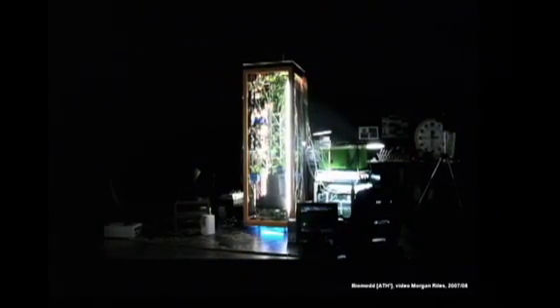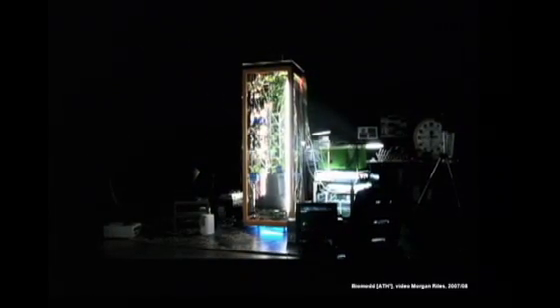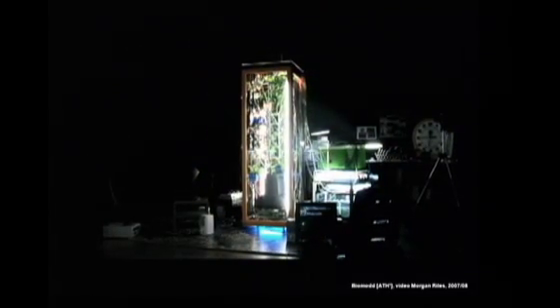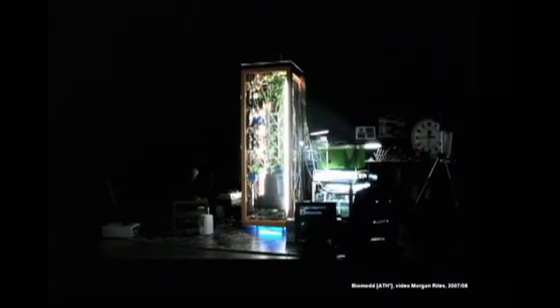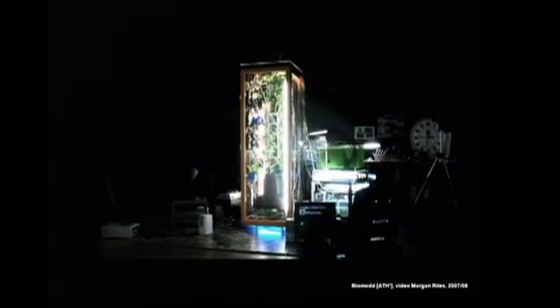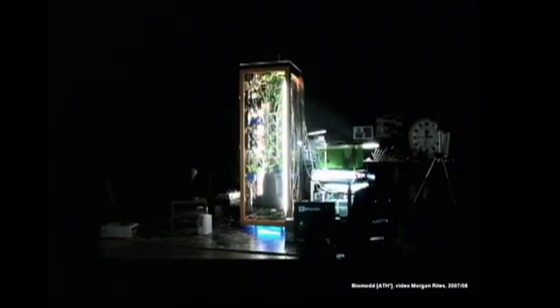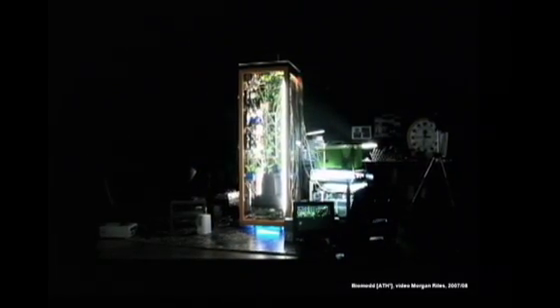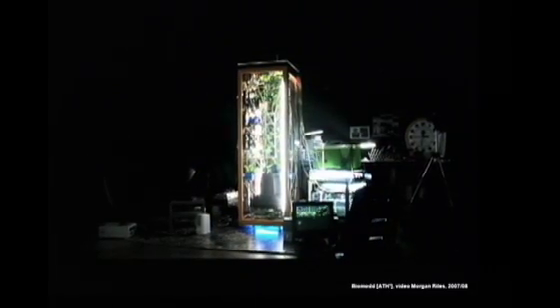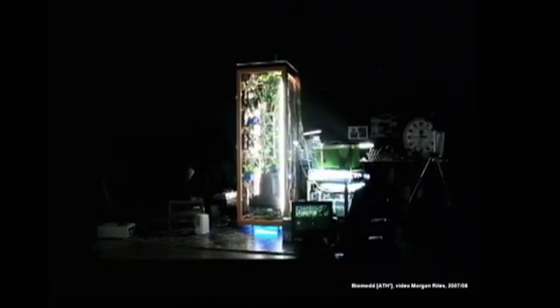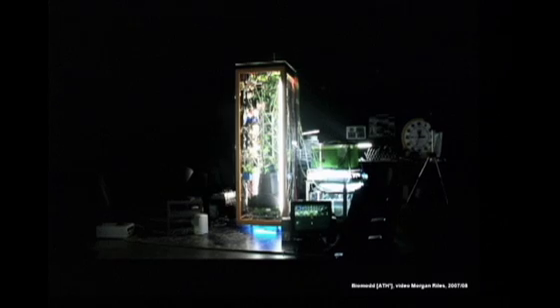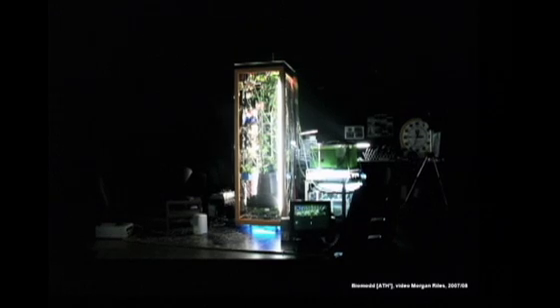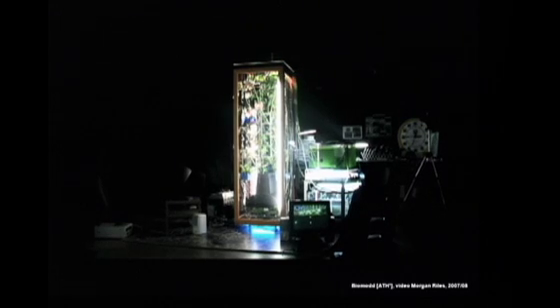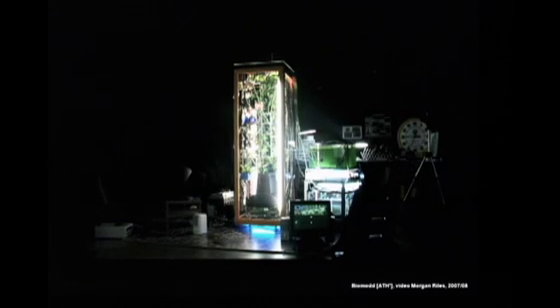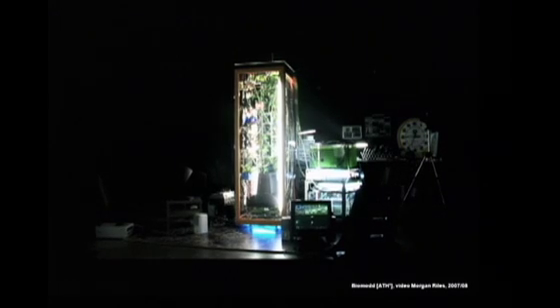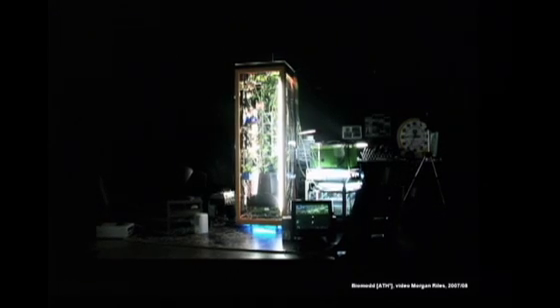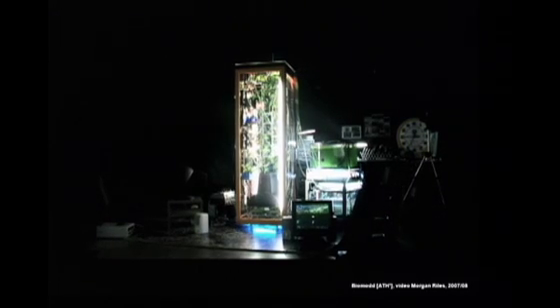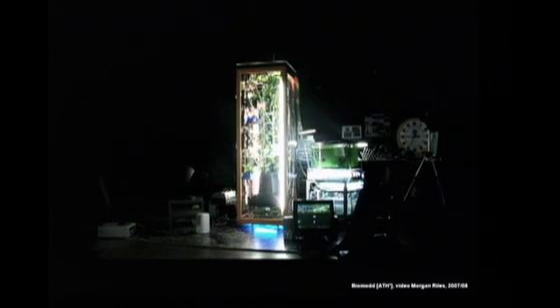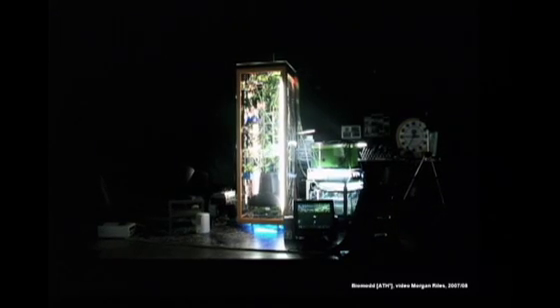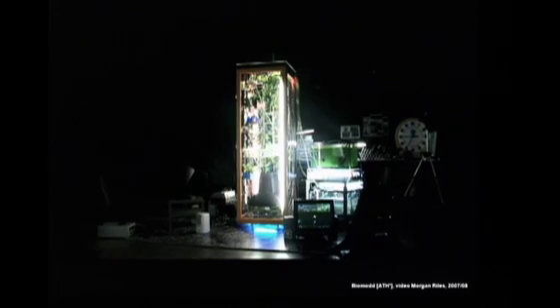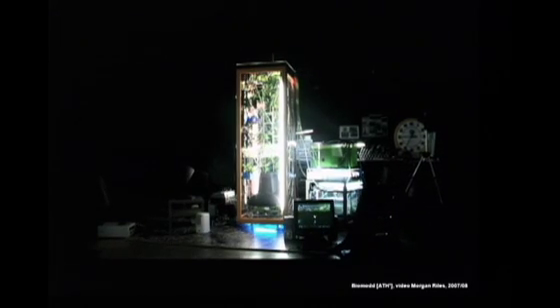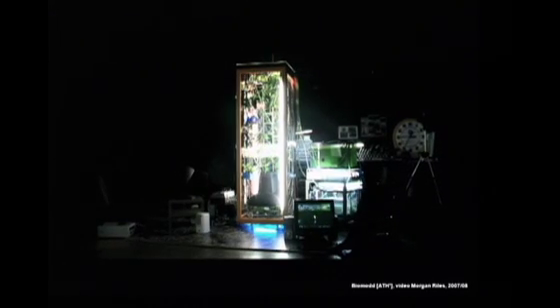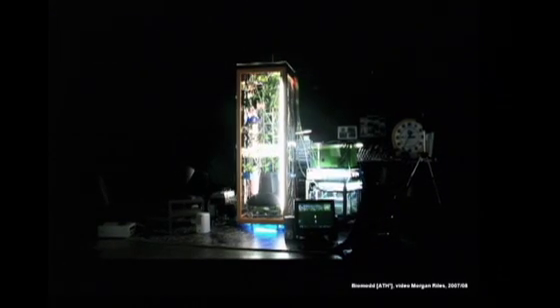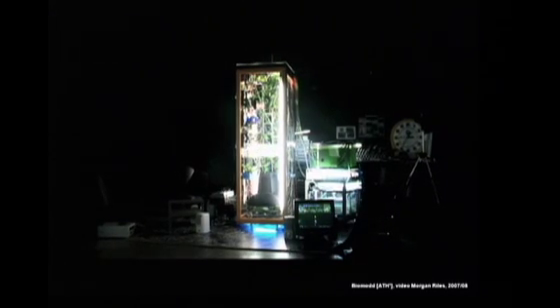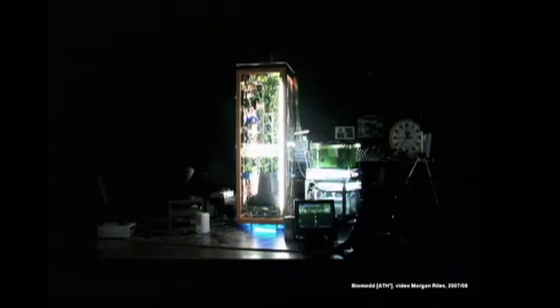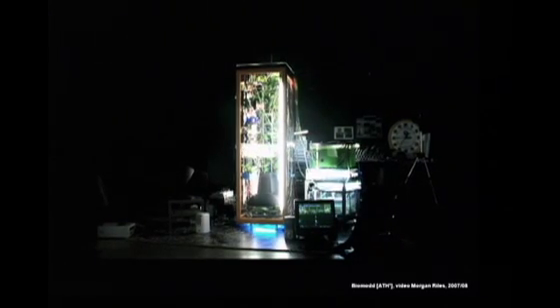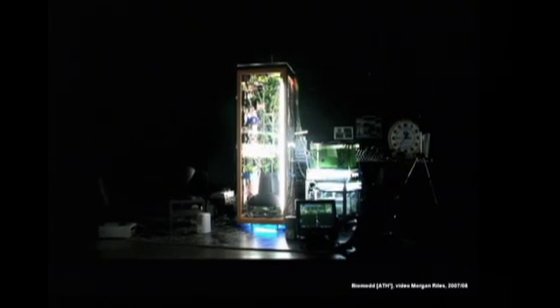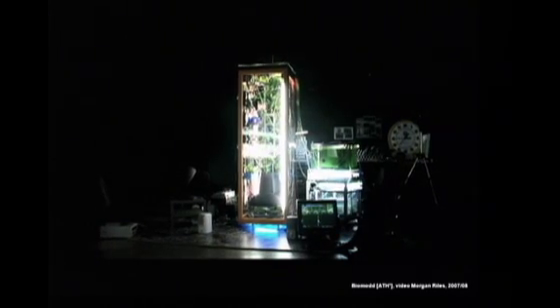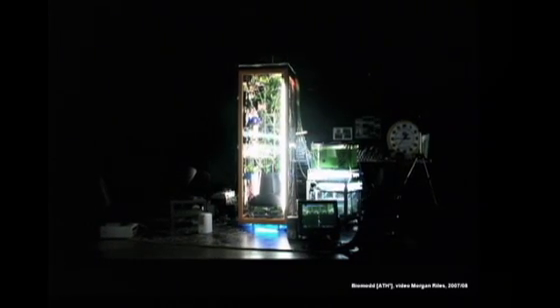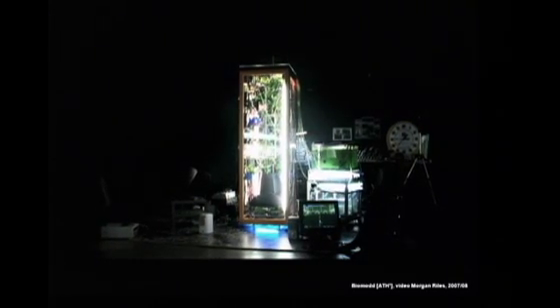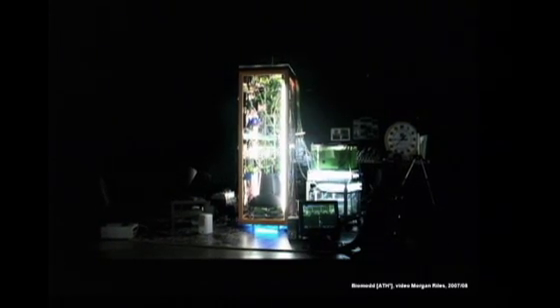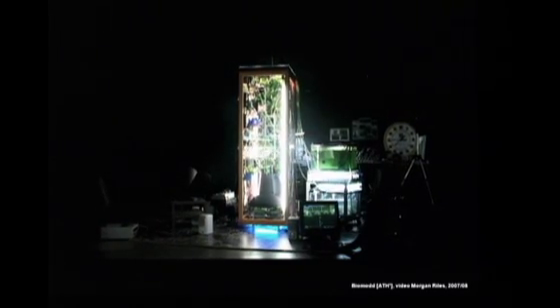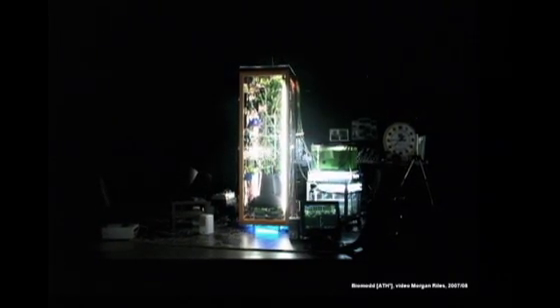The algae that you can see on the right-hand side are interesting — they're cooling the processor of the server. They're like living coolant liquid.